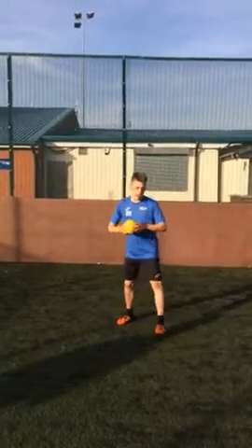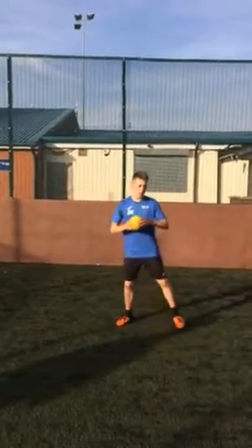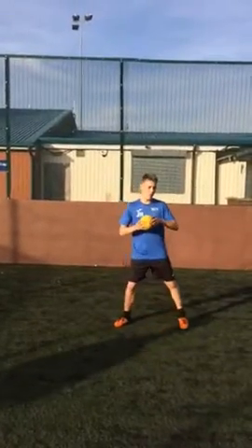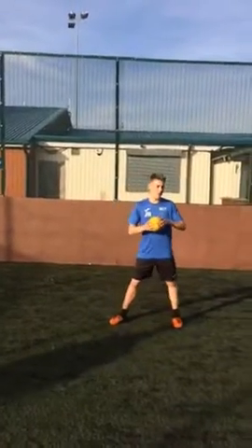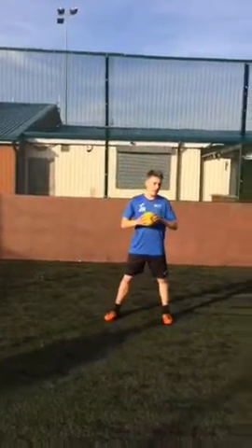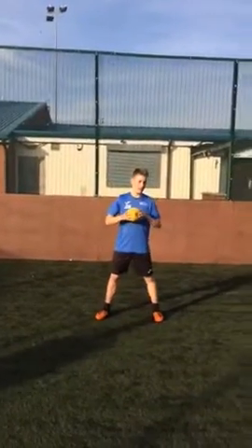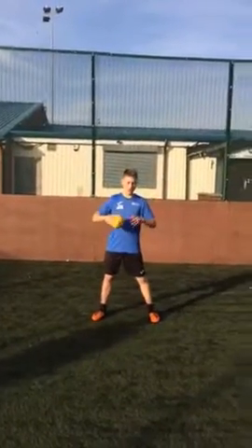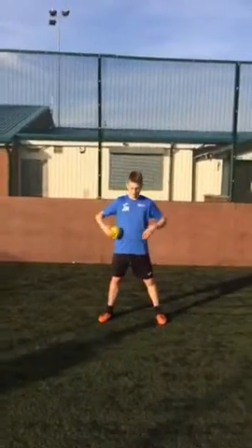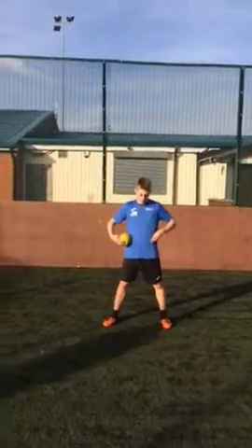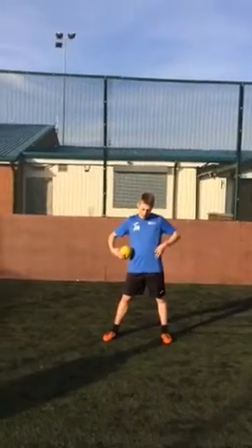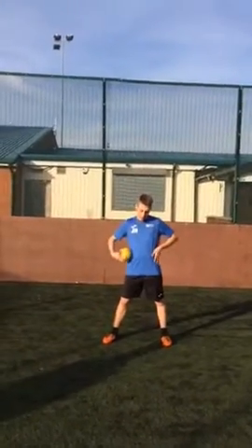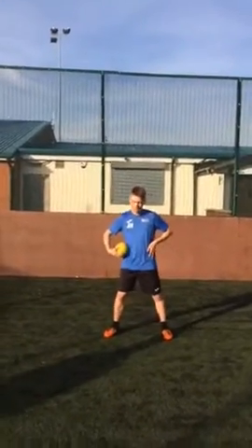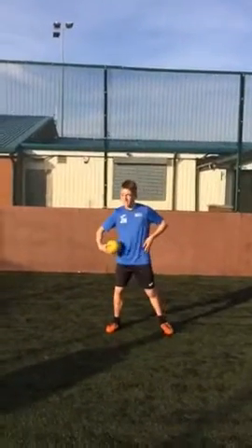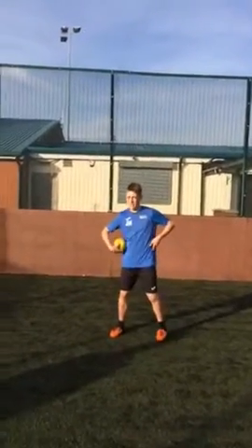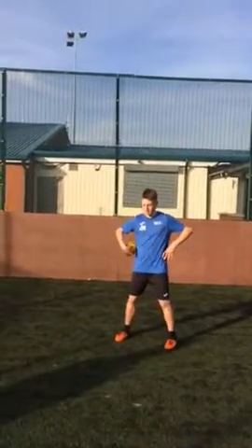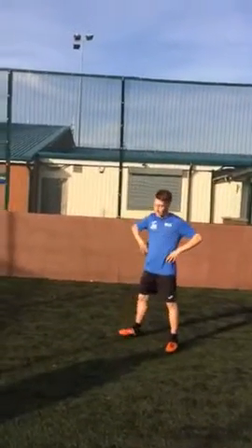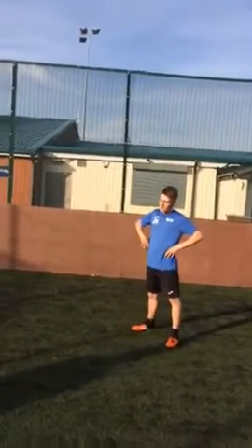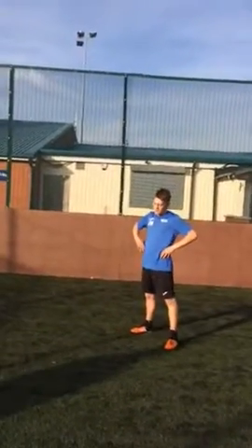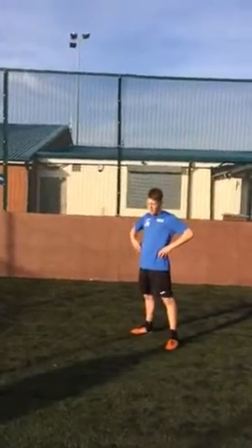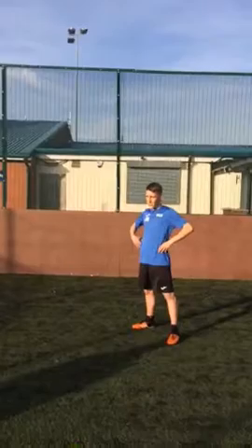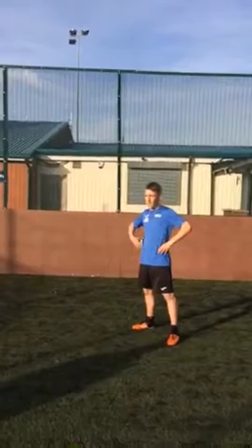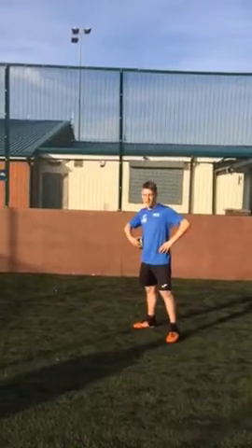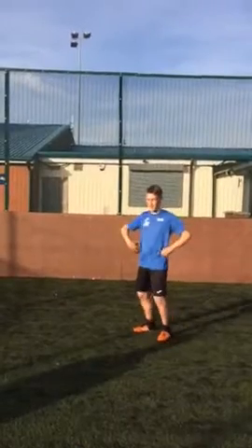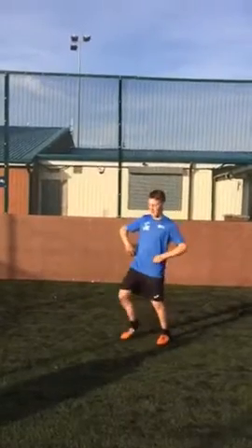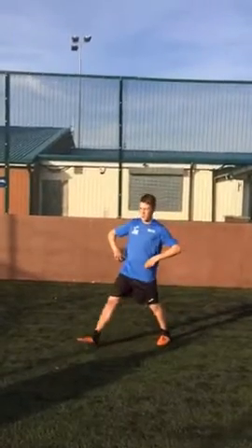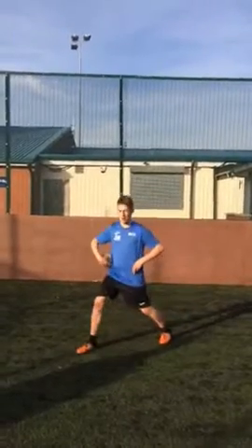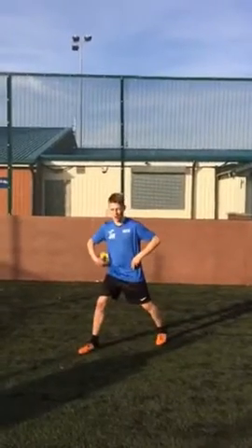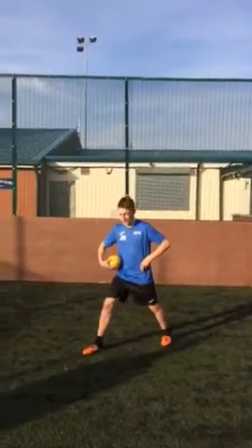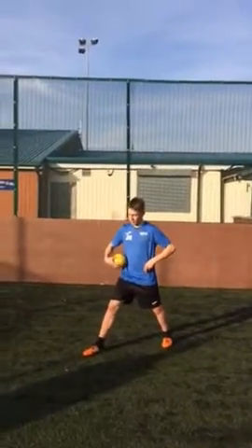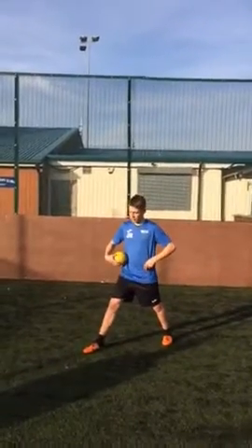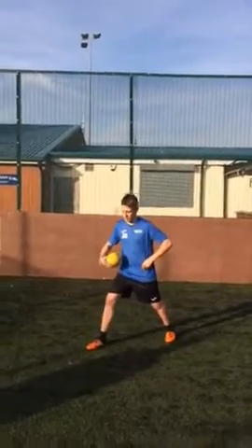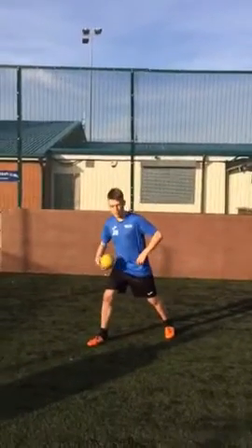So, the first technique used is having your feet hip-width apart and having one foot in front of the other.